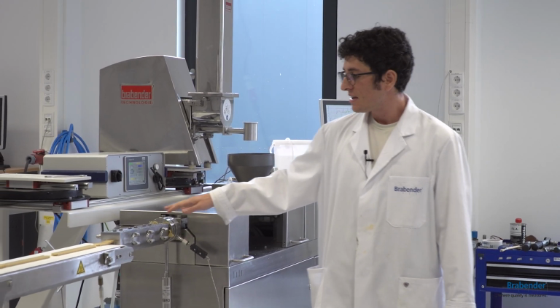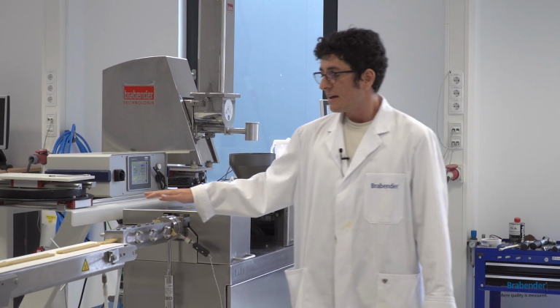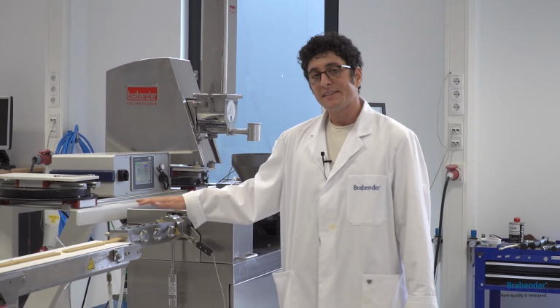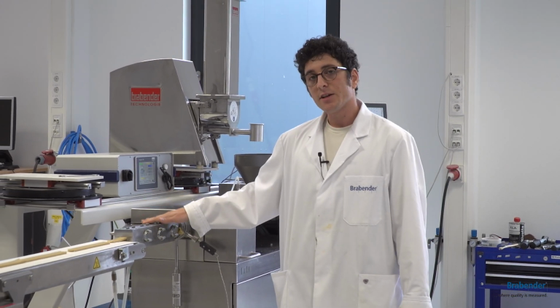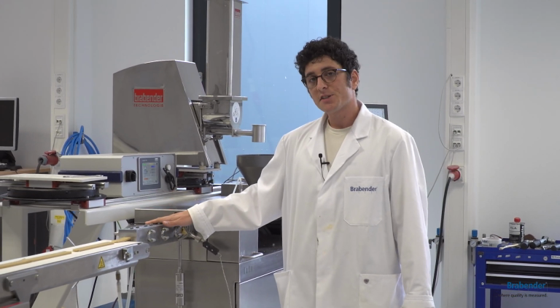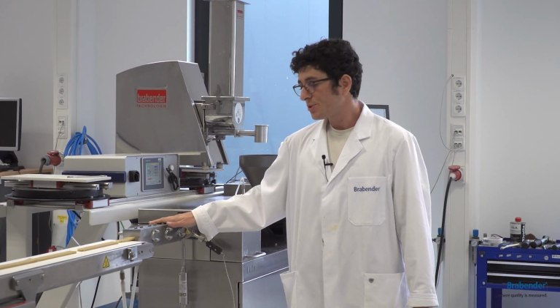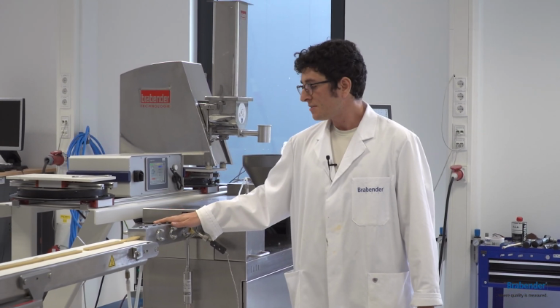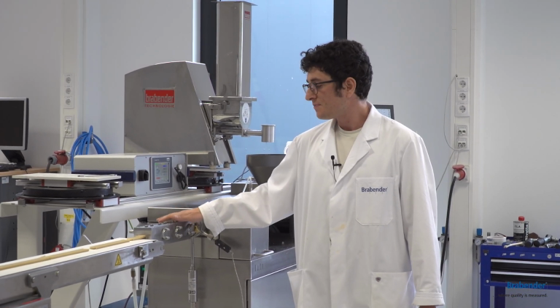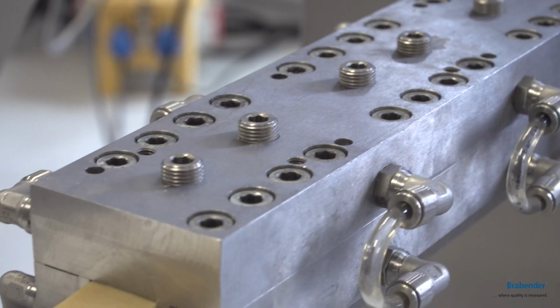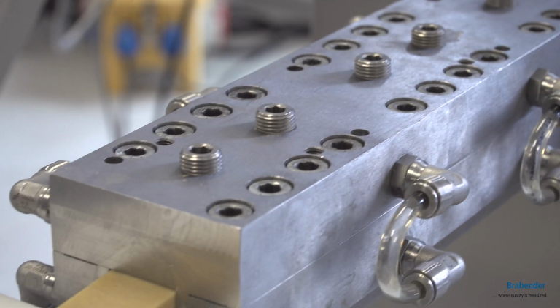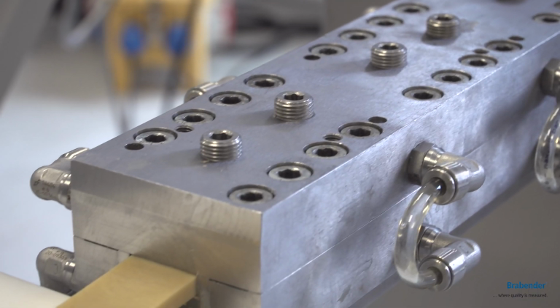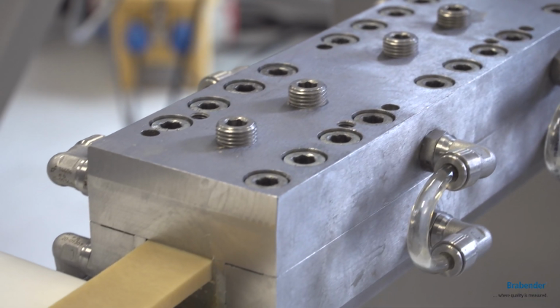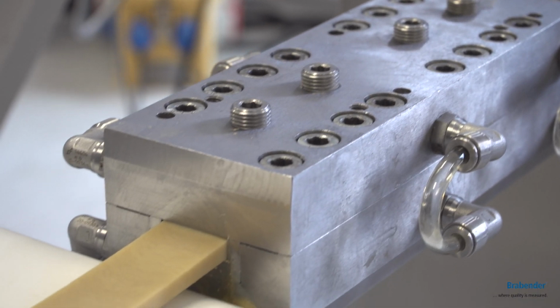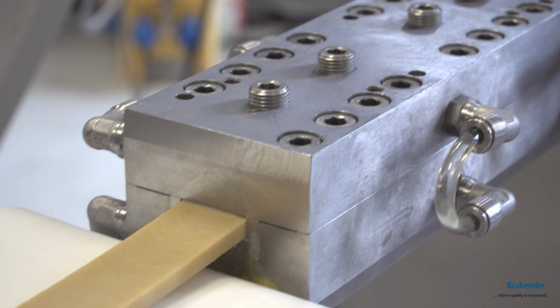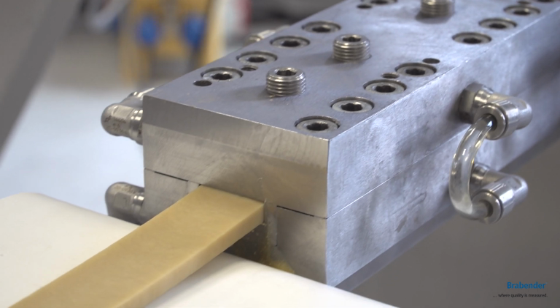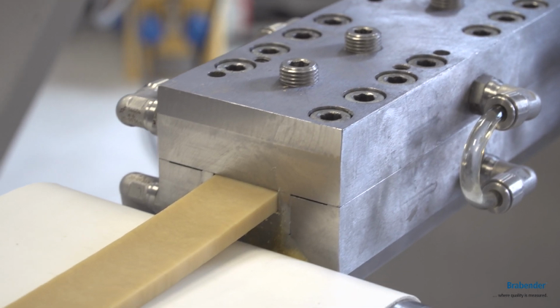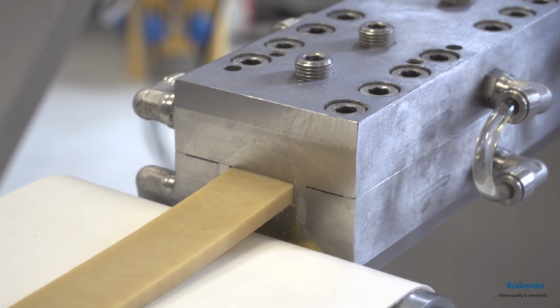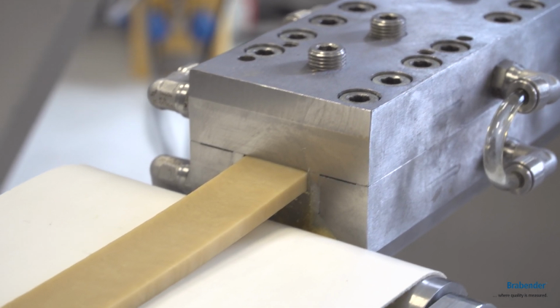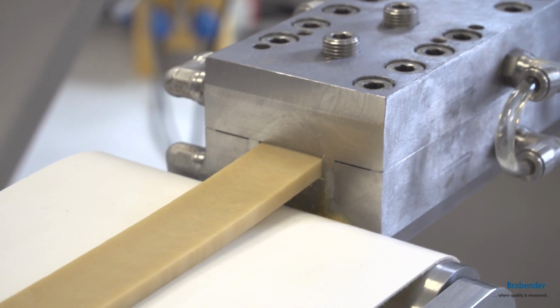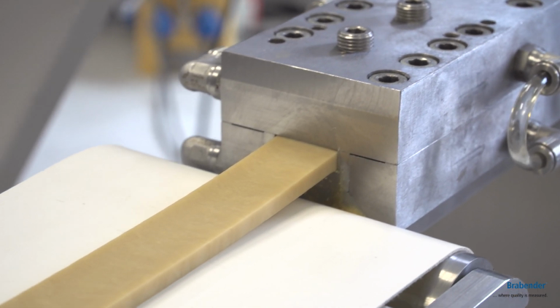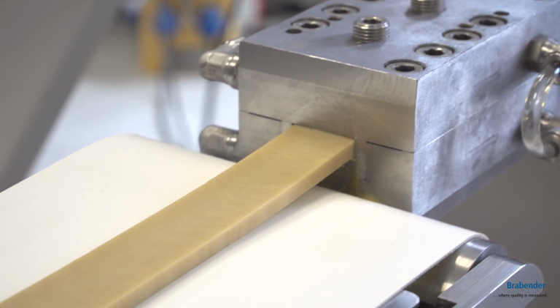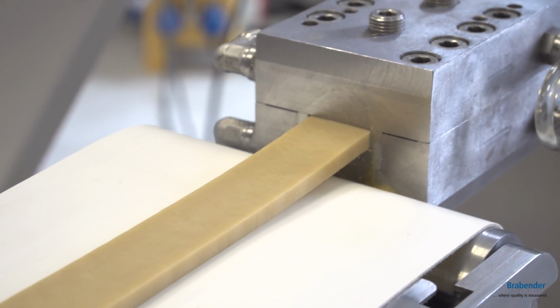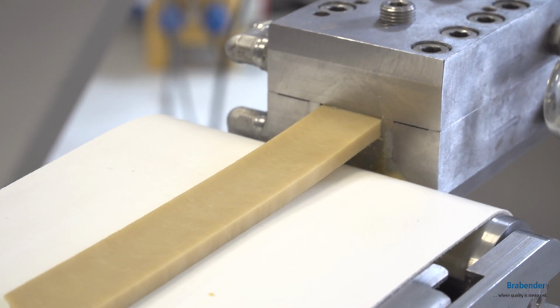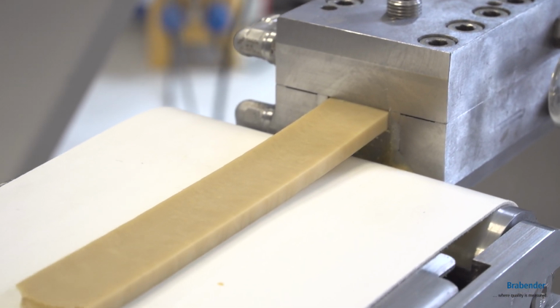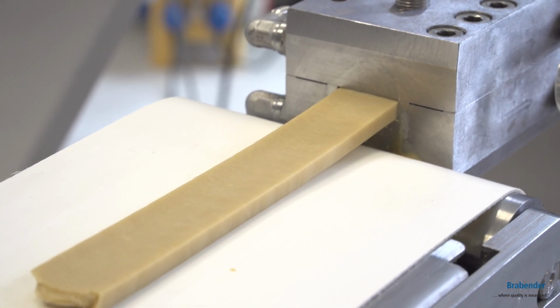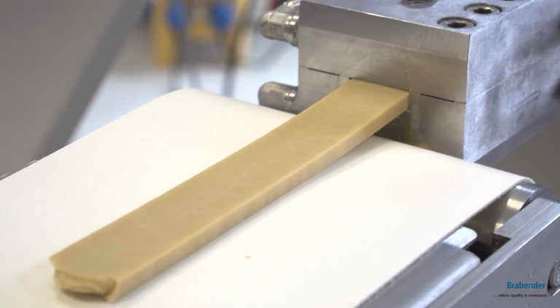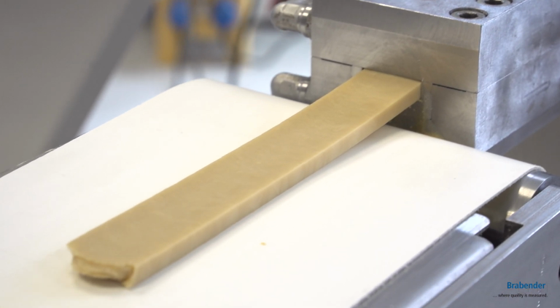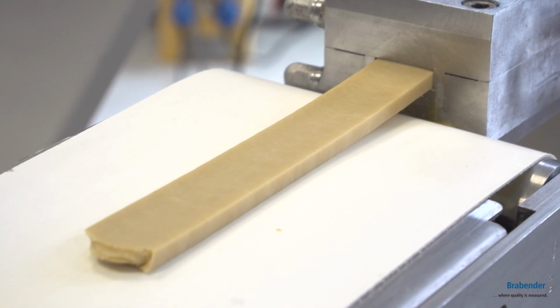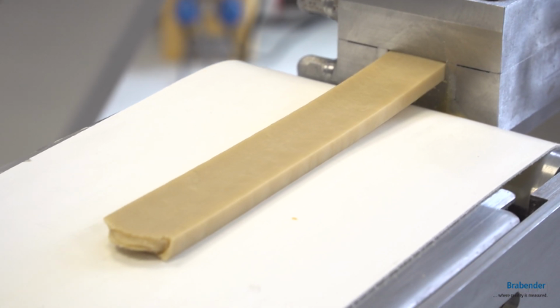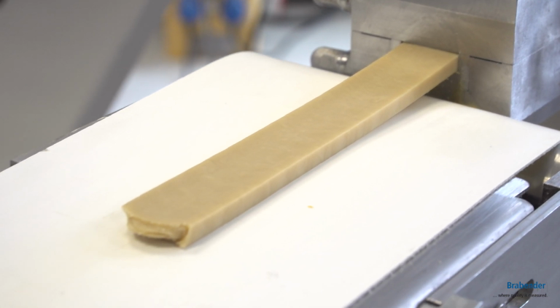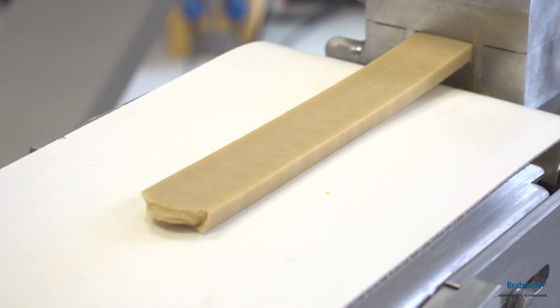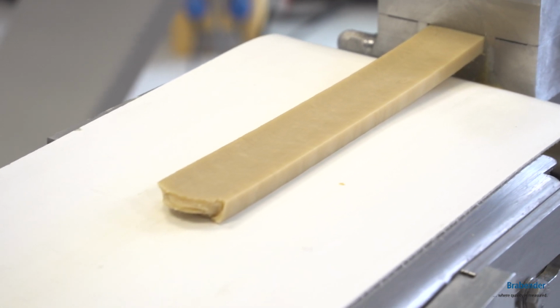At the end of the extruder we can find the cooling die, which is a device that can reduce the temperature.